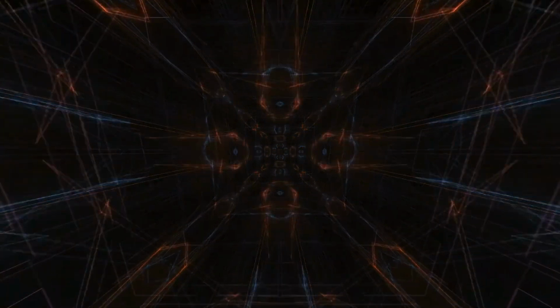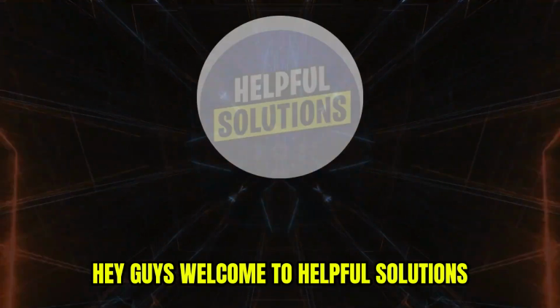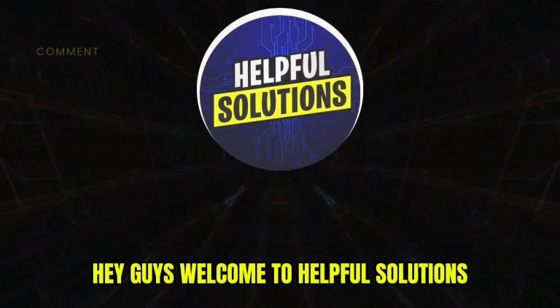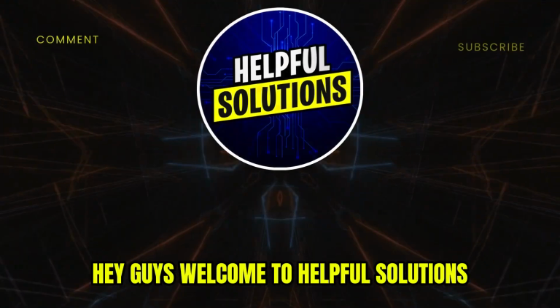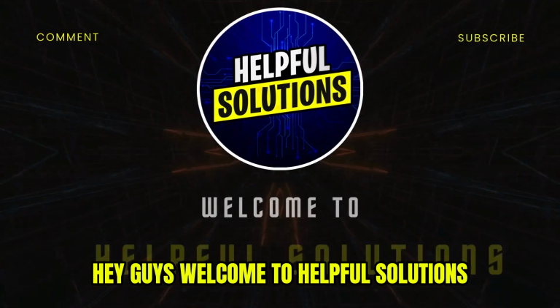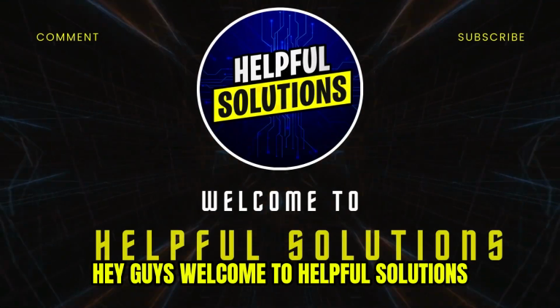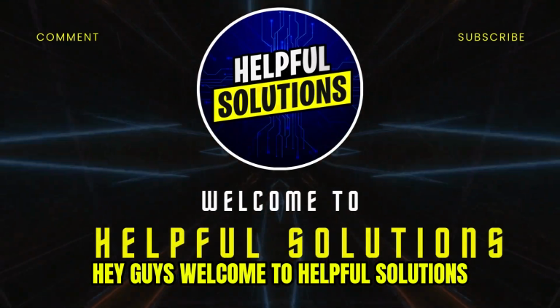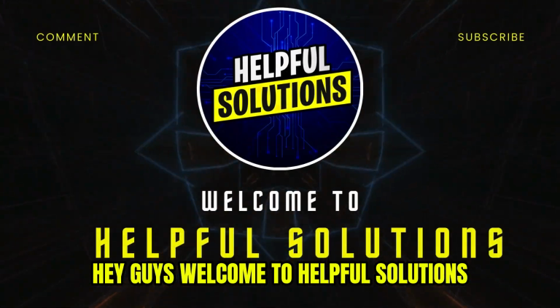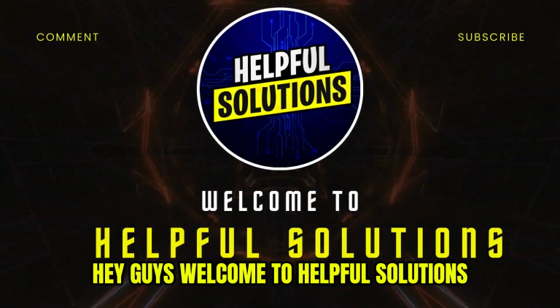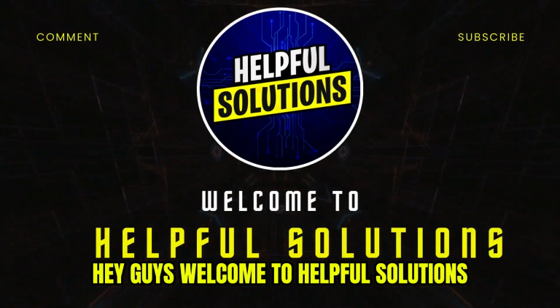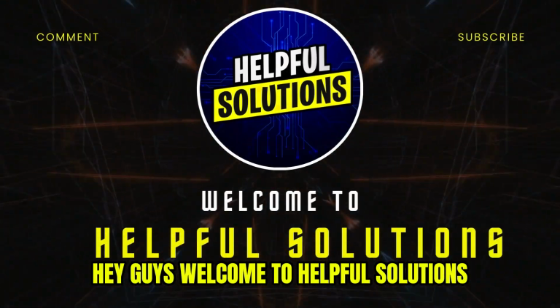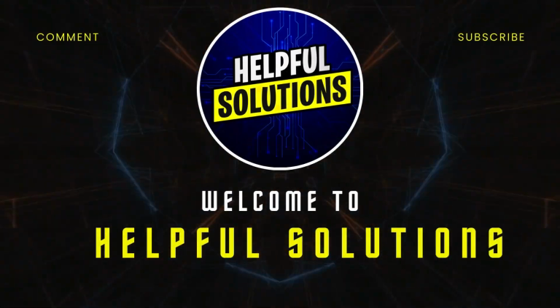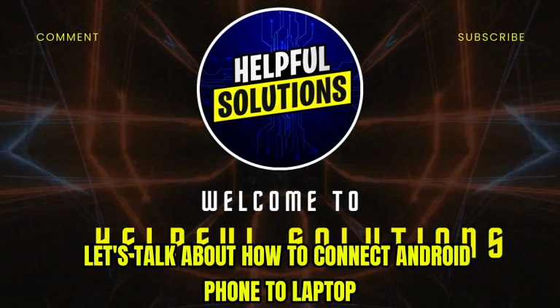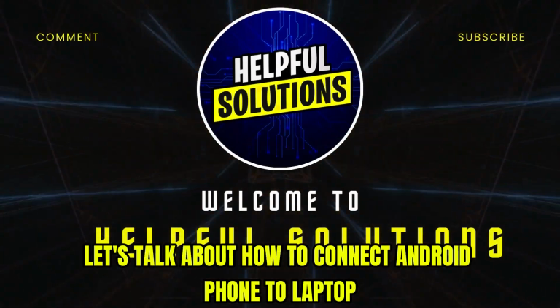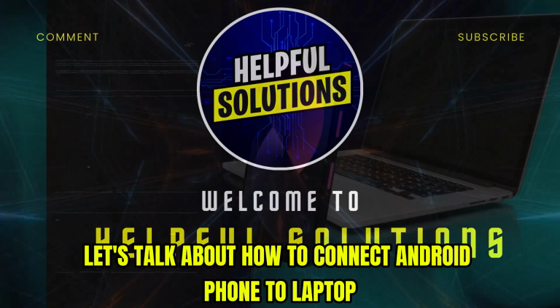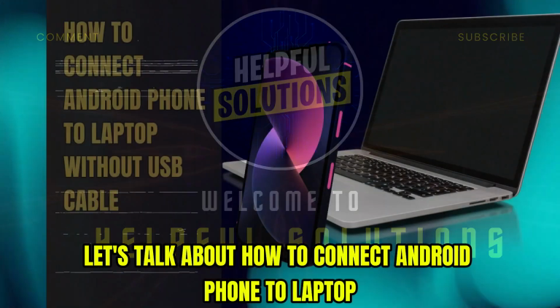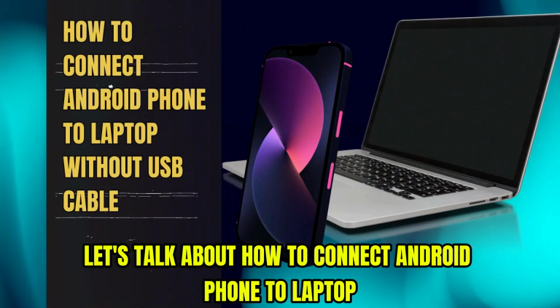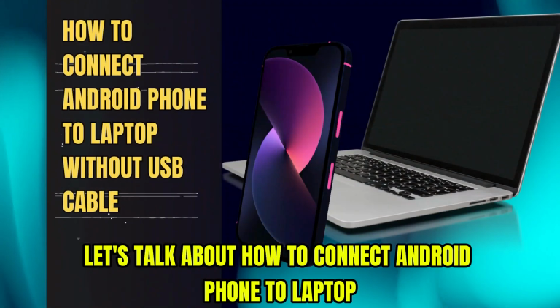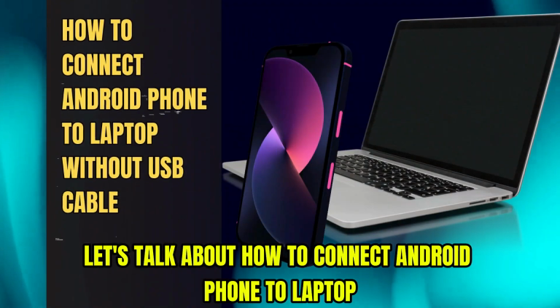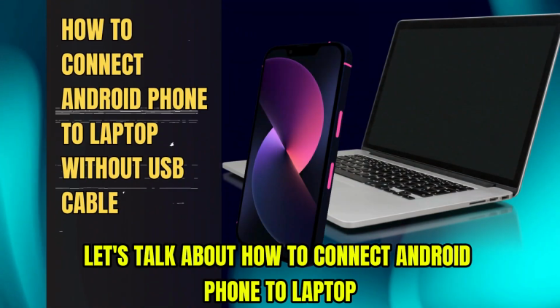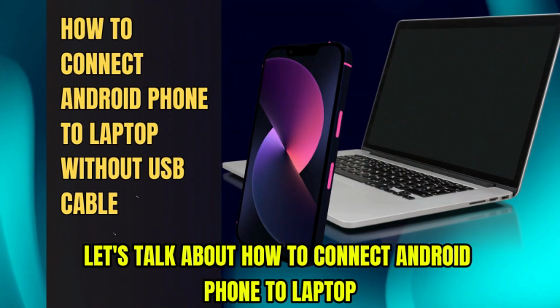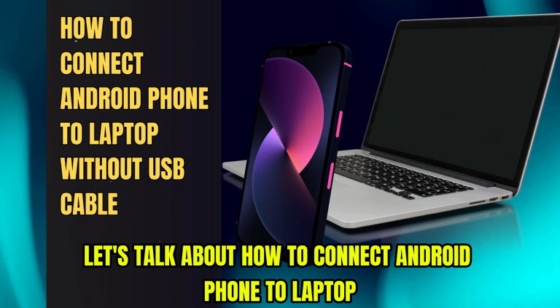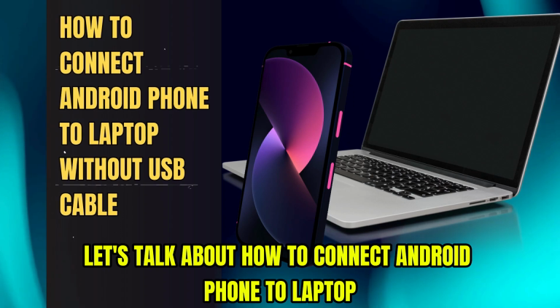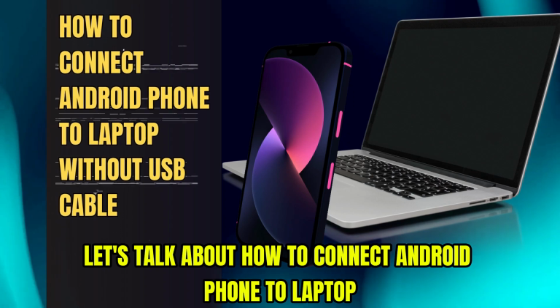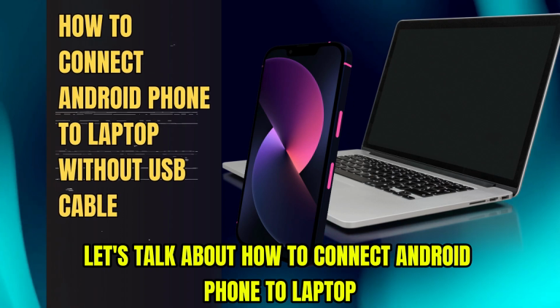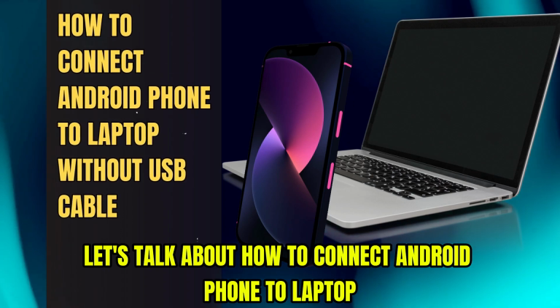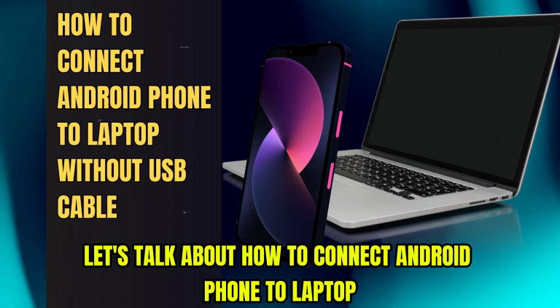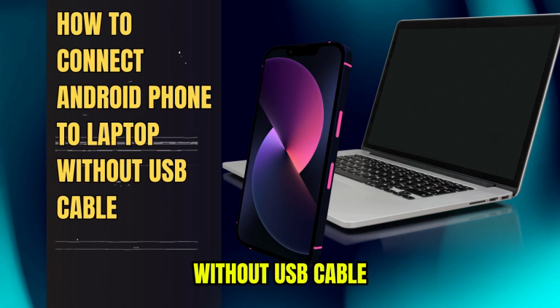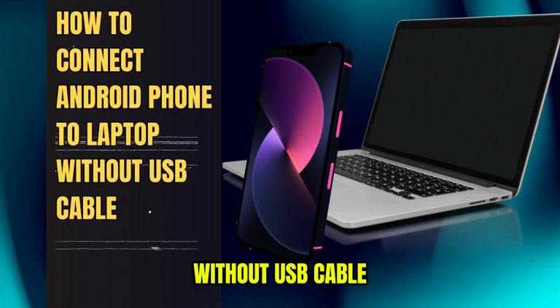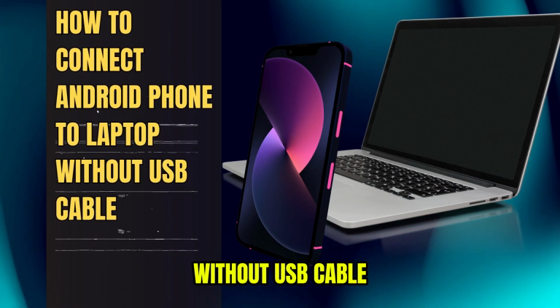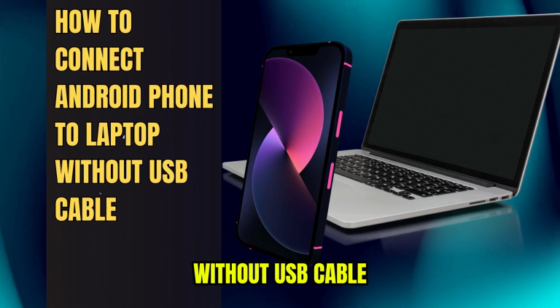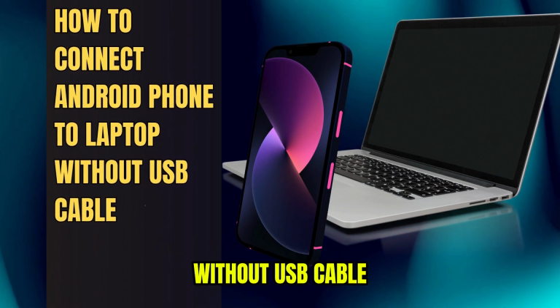Hey guys, welcome to Helpful Solutions. Let's talk about how to connect an Android phone to a laptop without a USB cable.